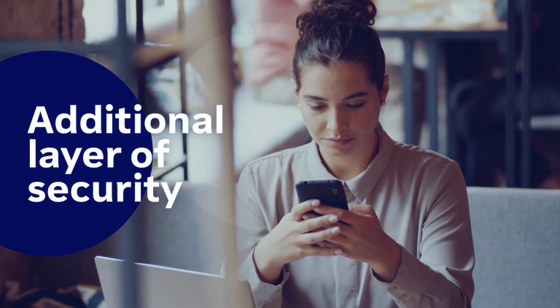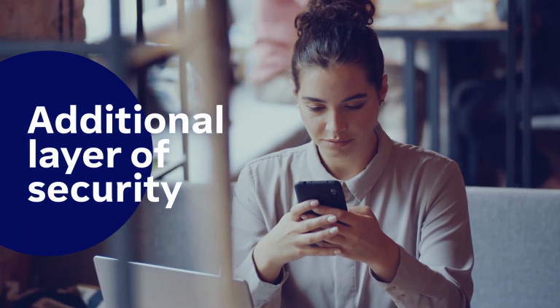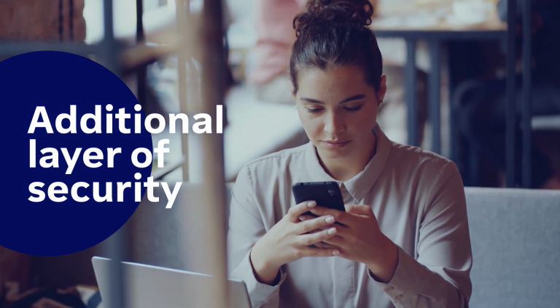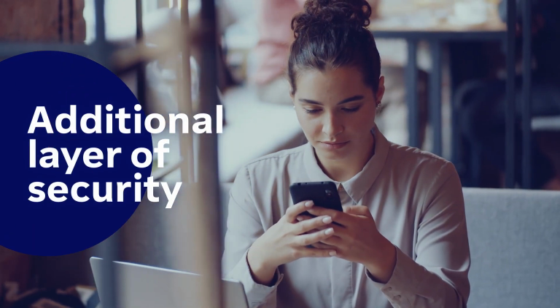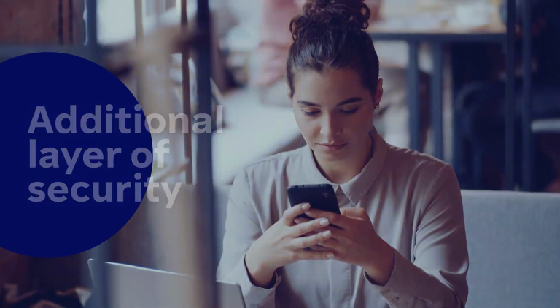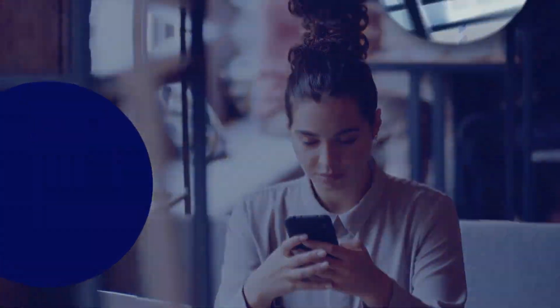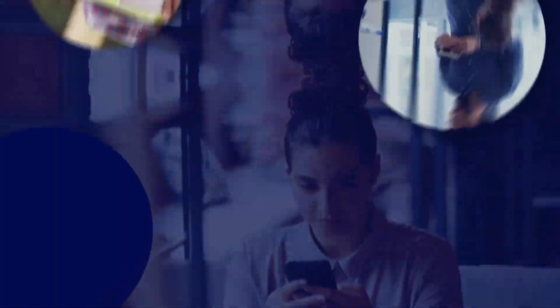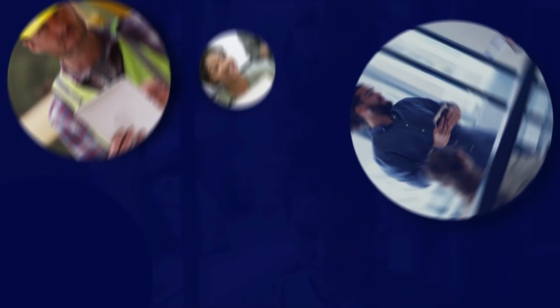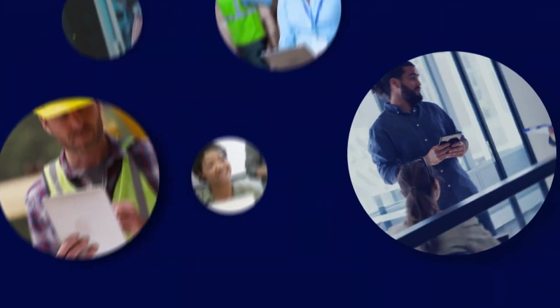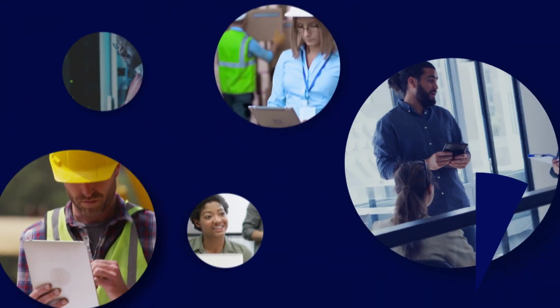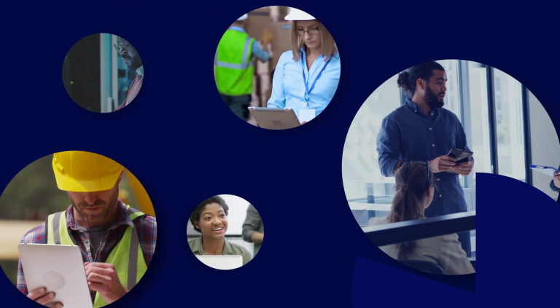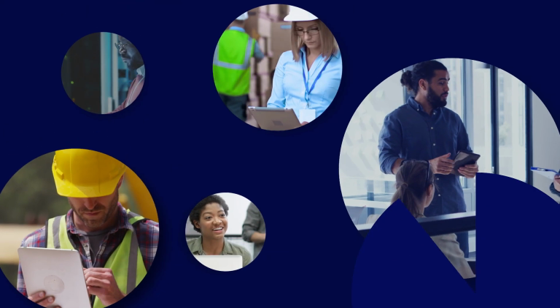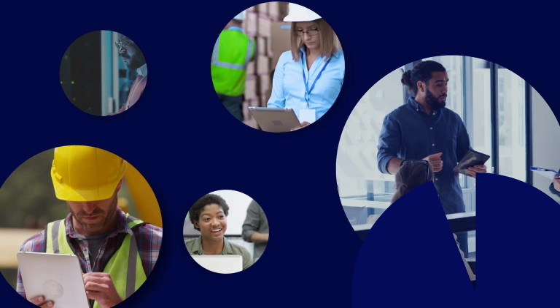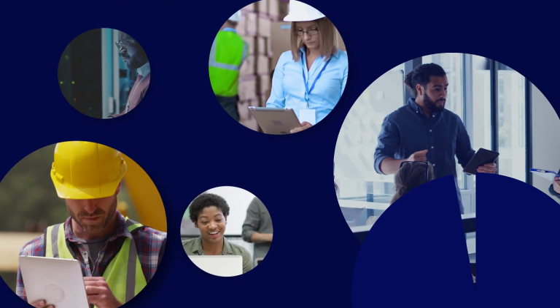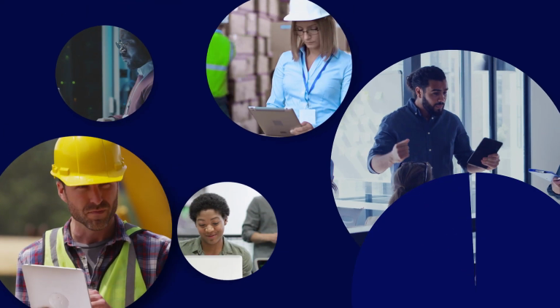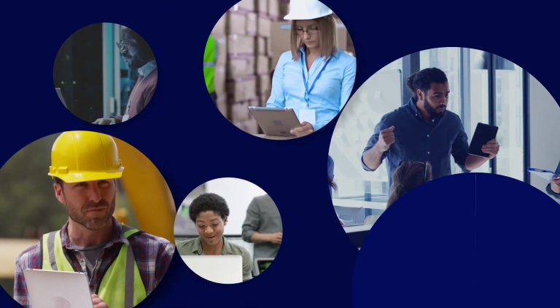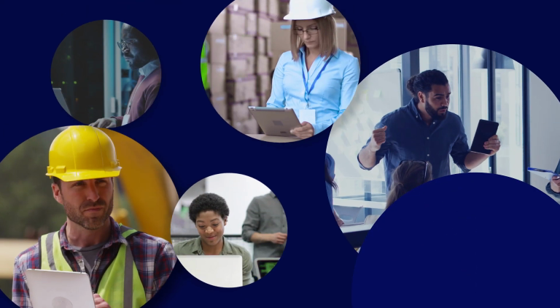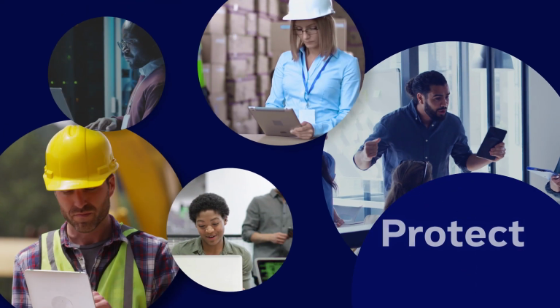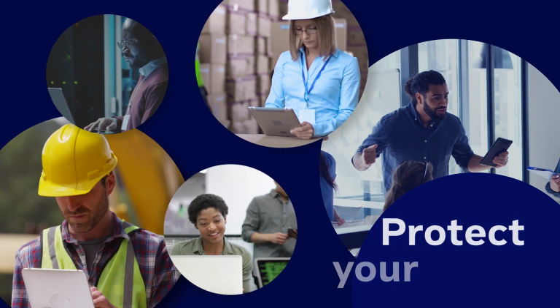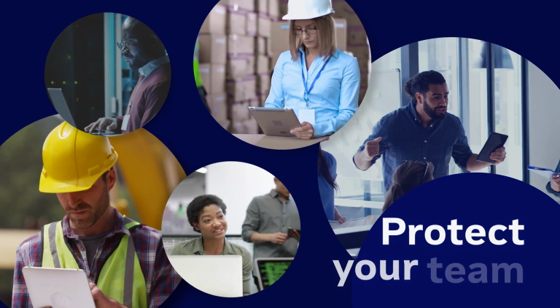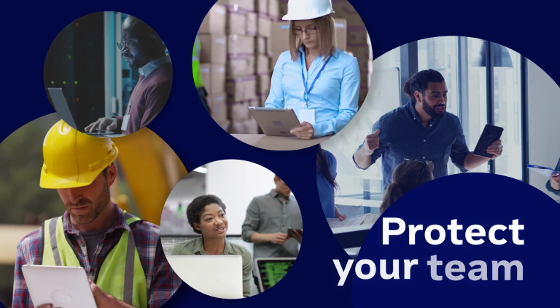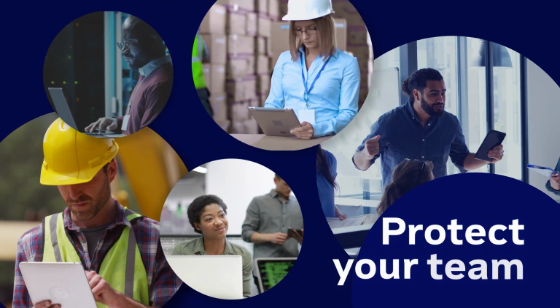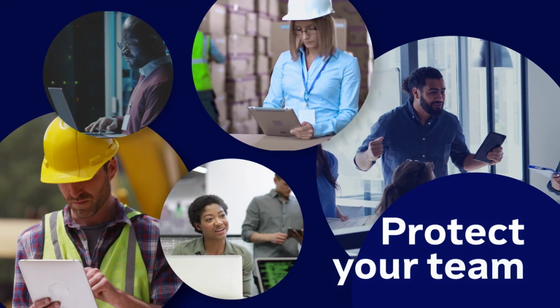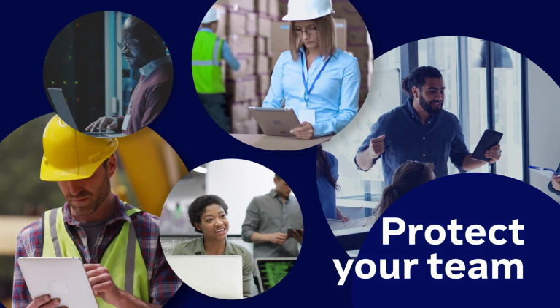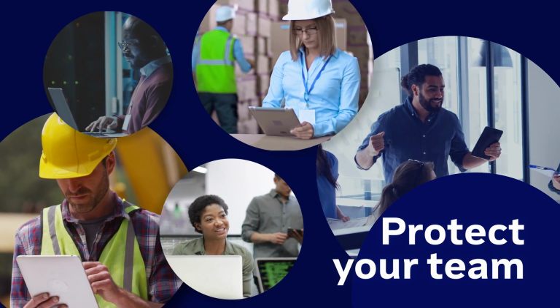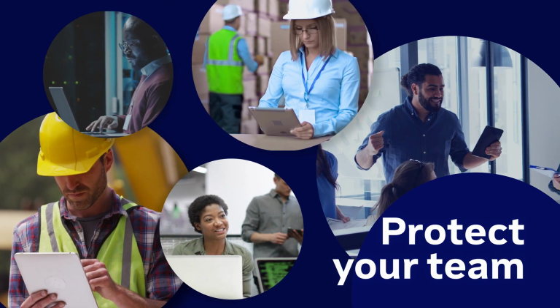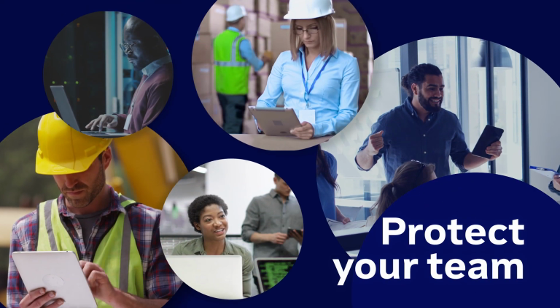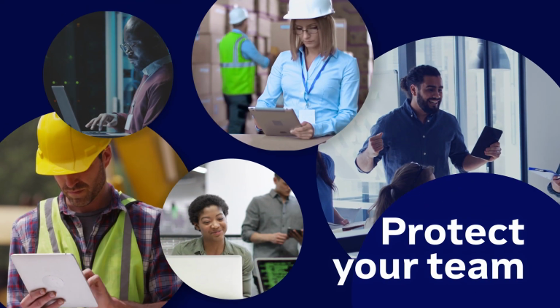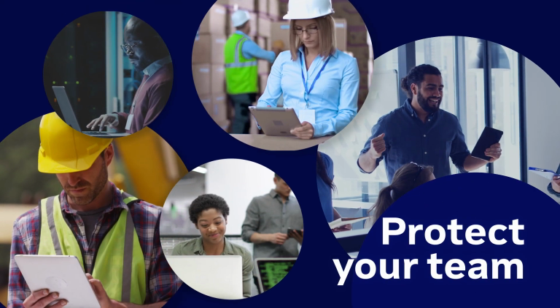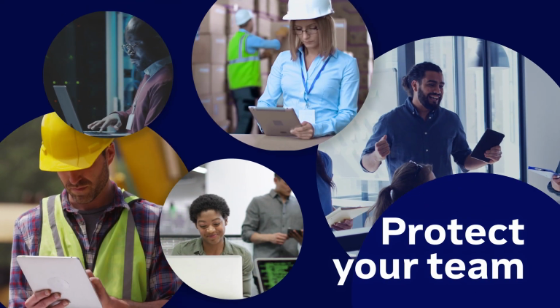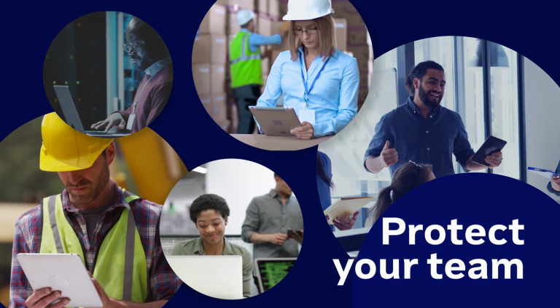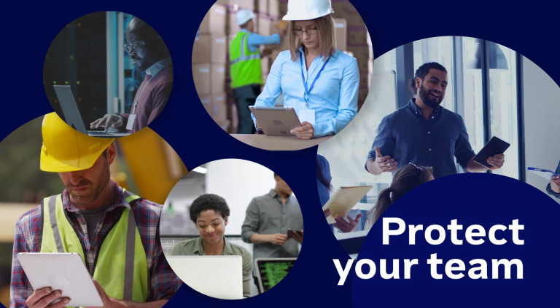With TeamViewer MDM you can eliminate evolving security risks and protect your team without hampering their productivity.